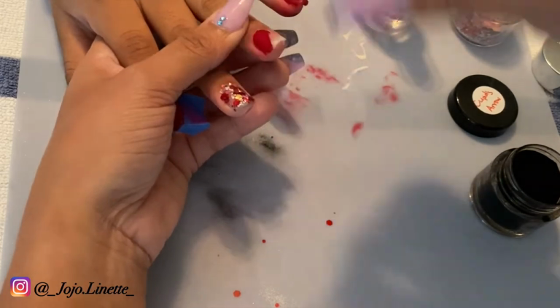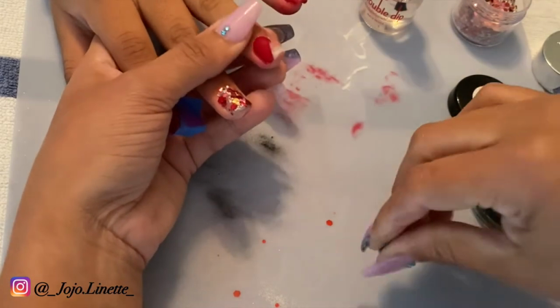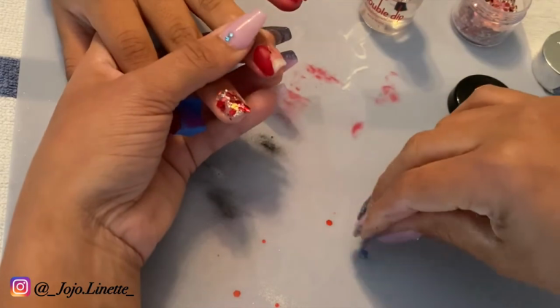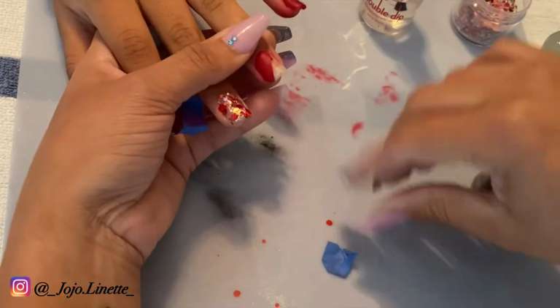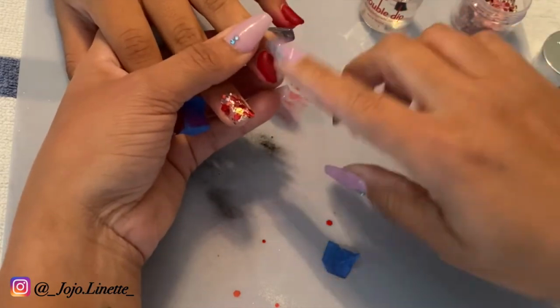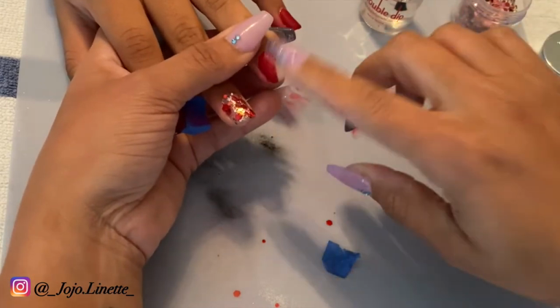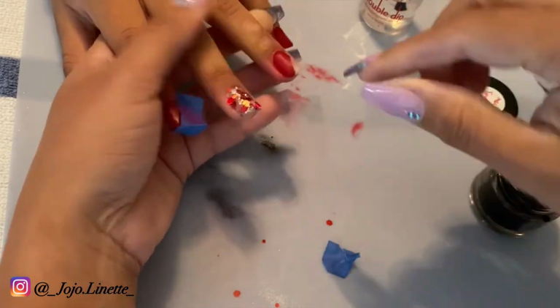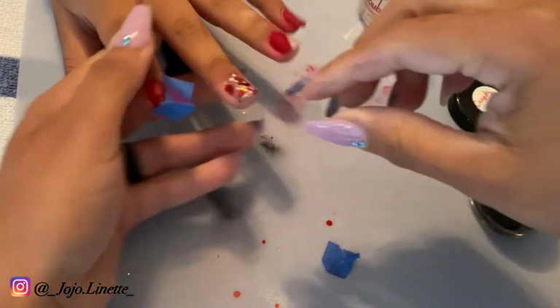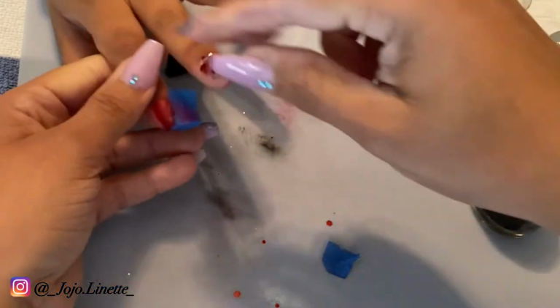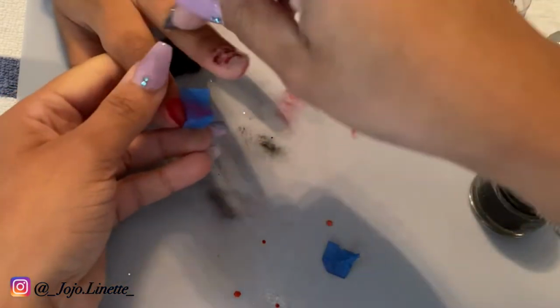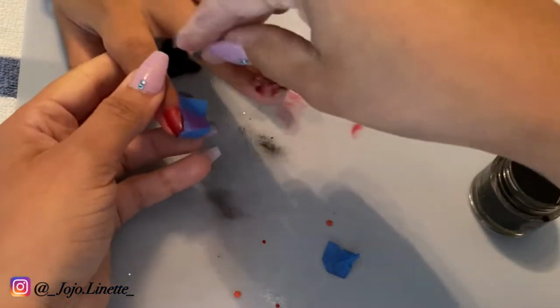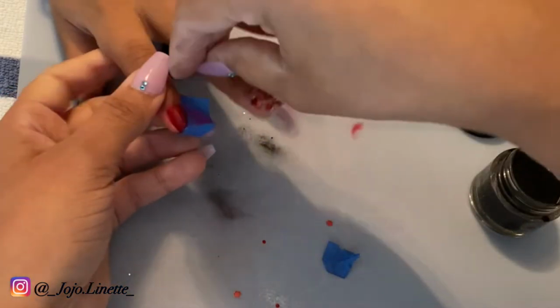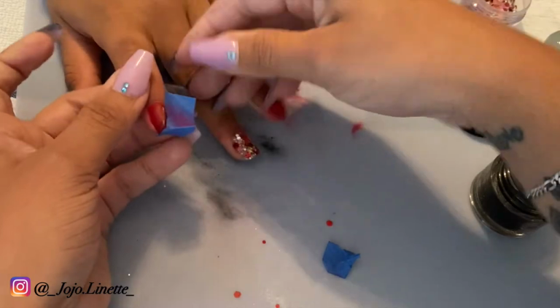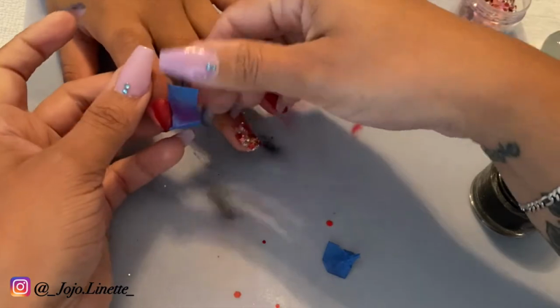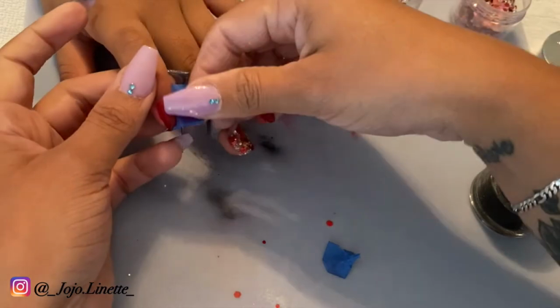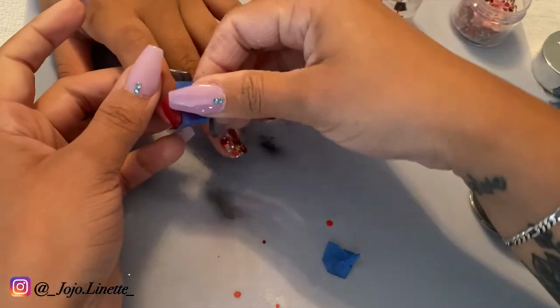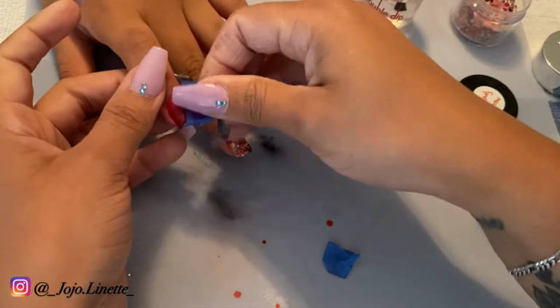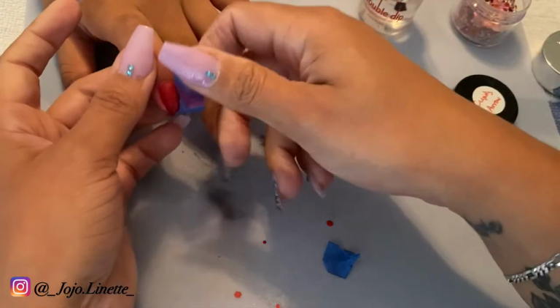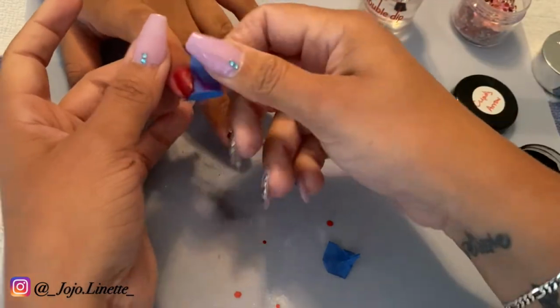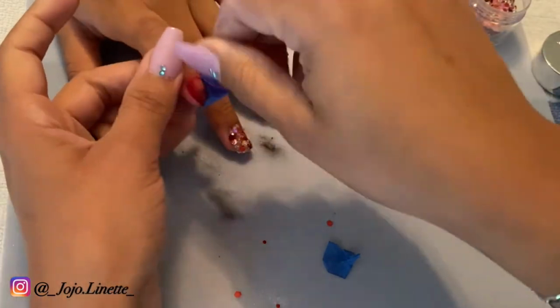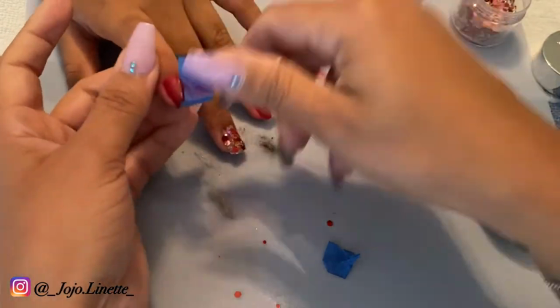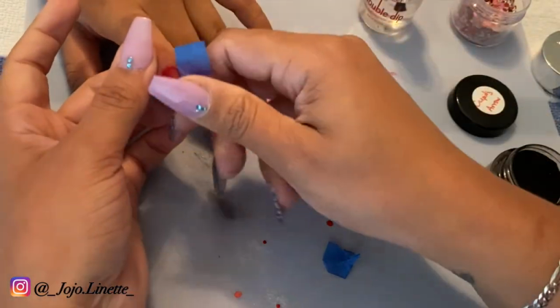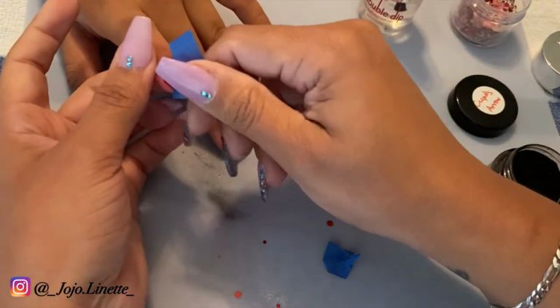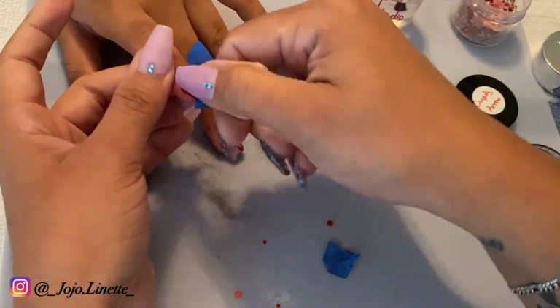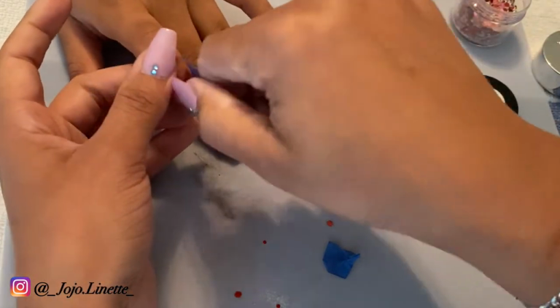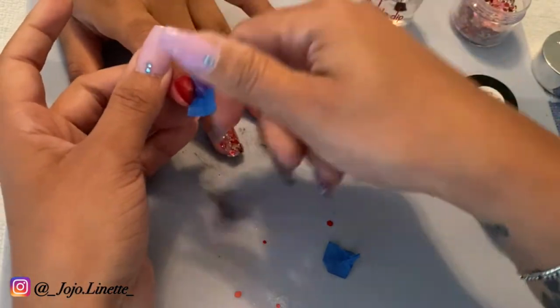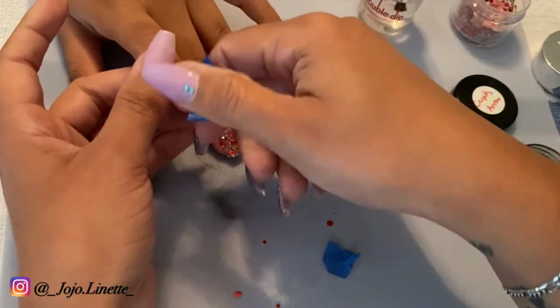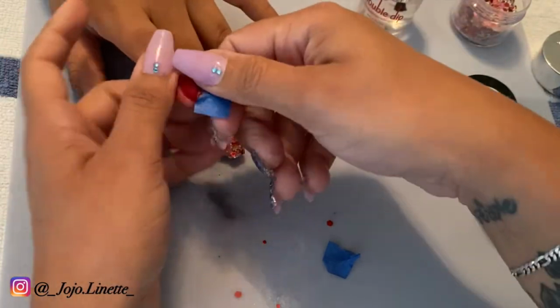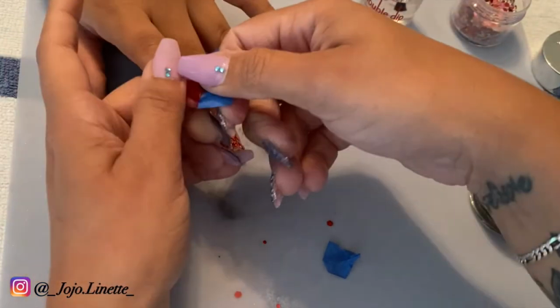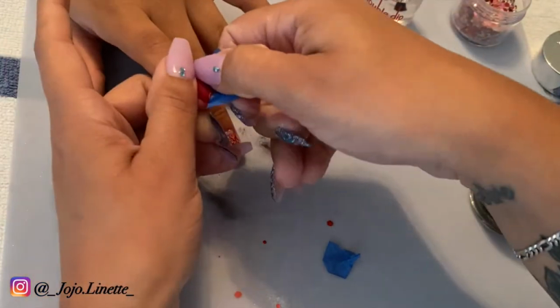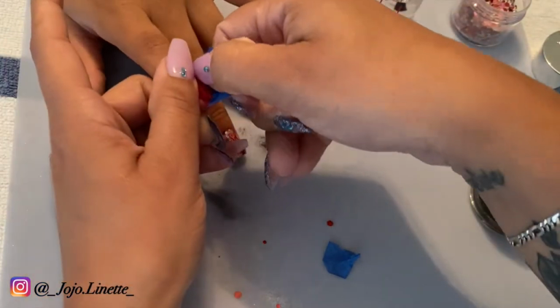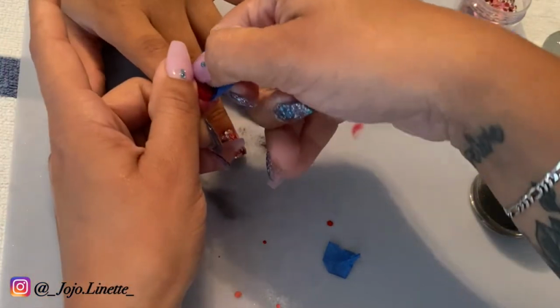Once all the nails are done, I go ahead and remove the painter's tape that I had for the color blocking.